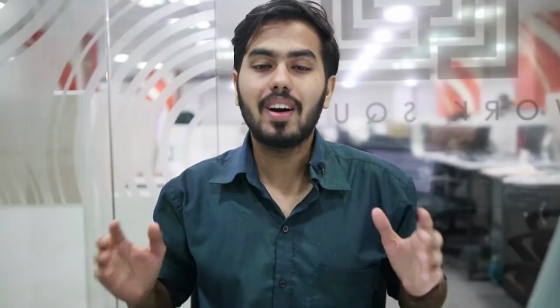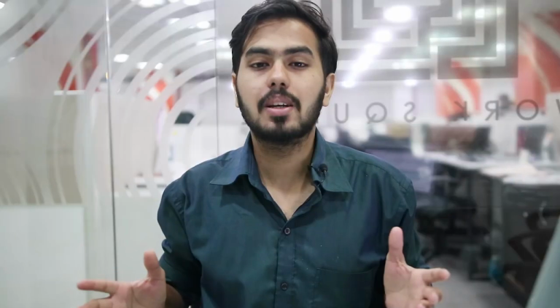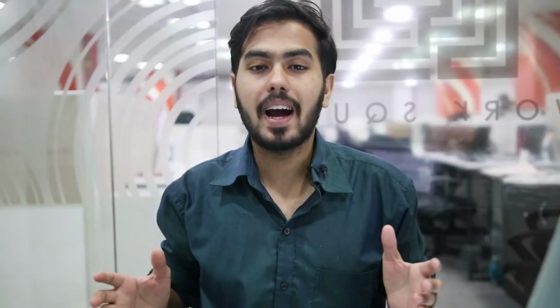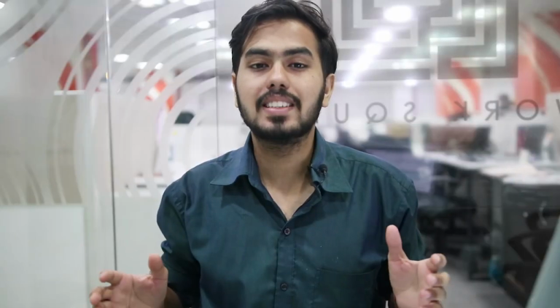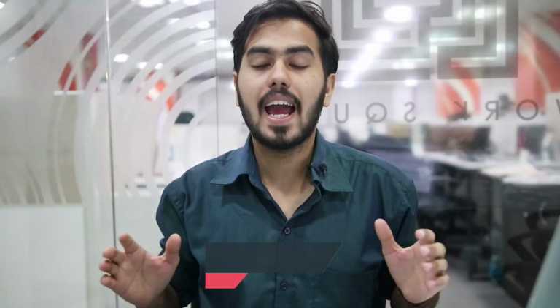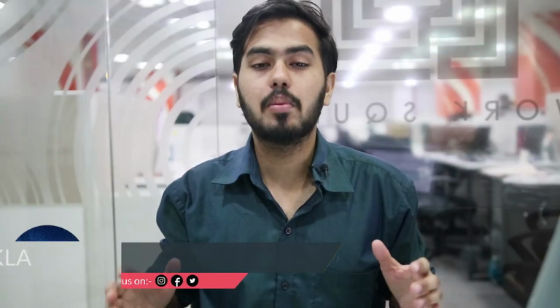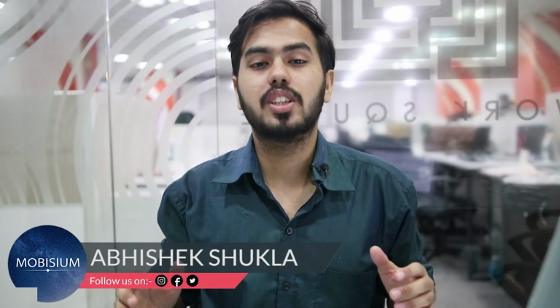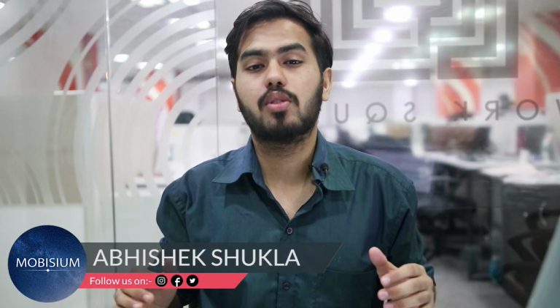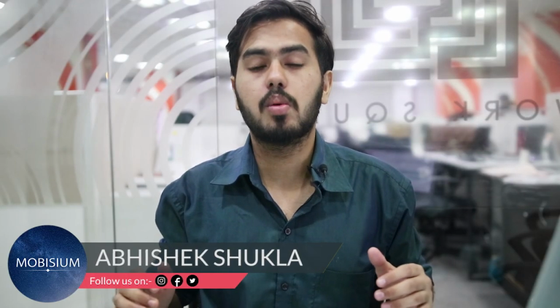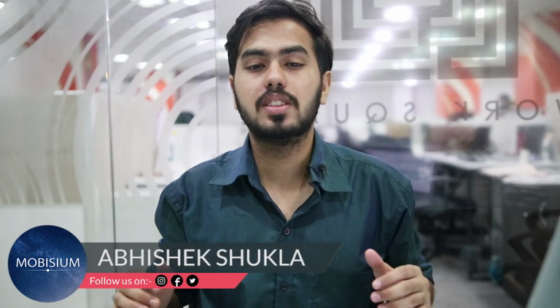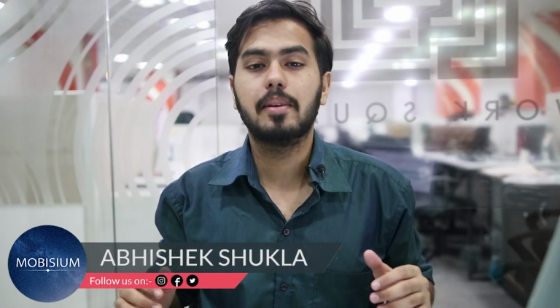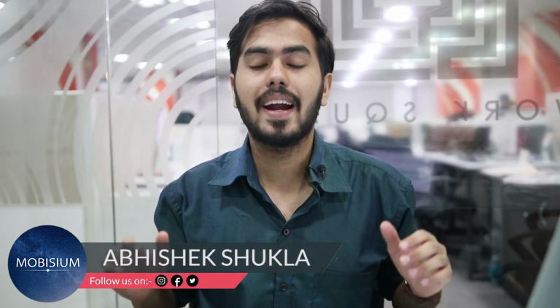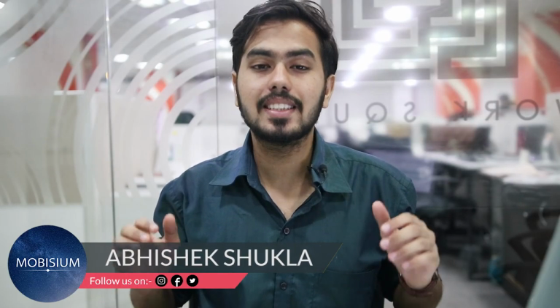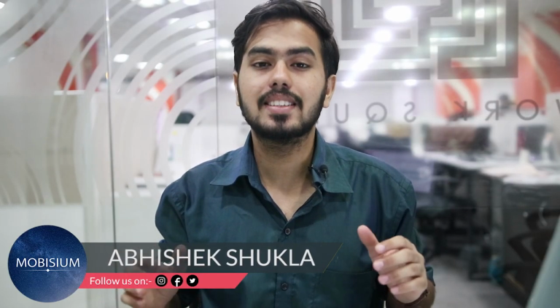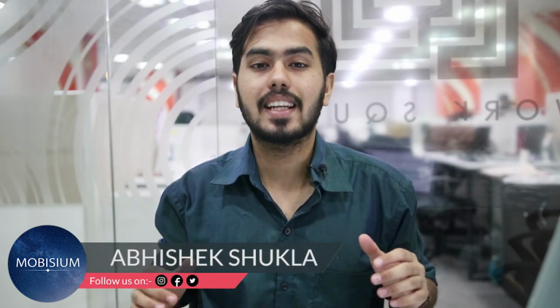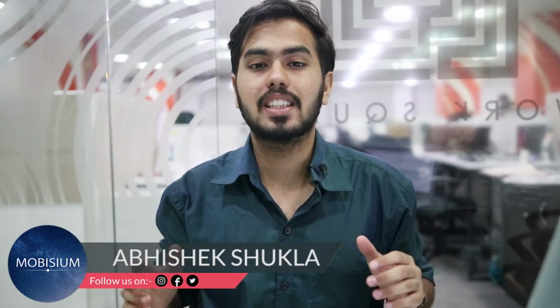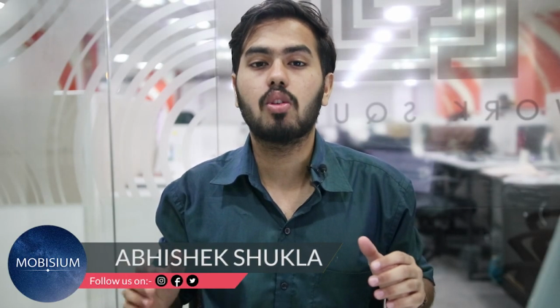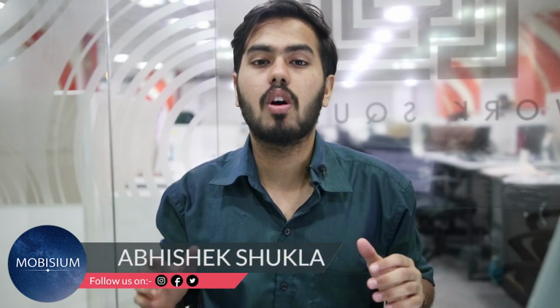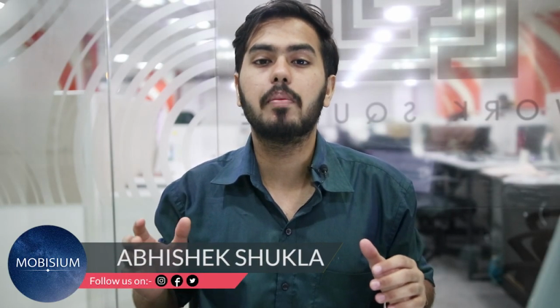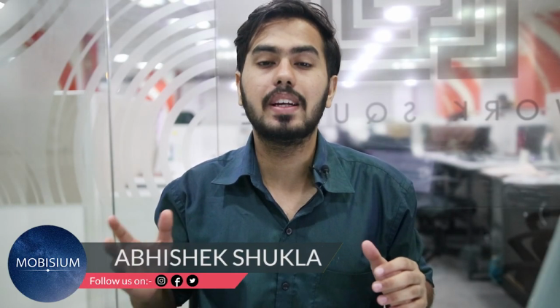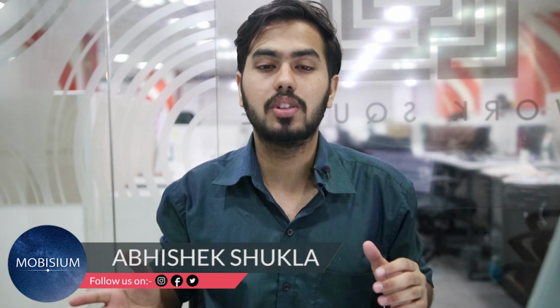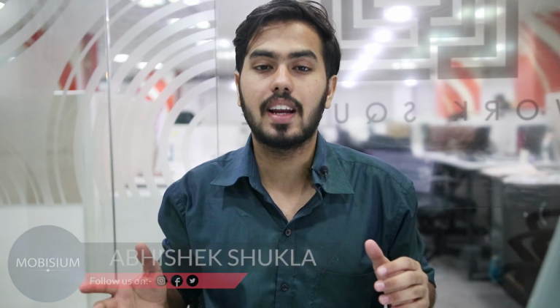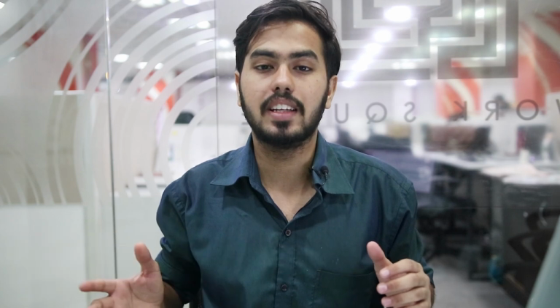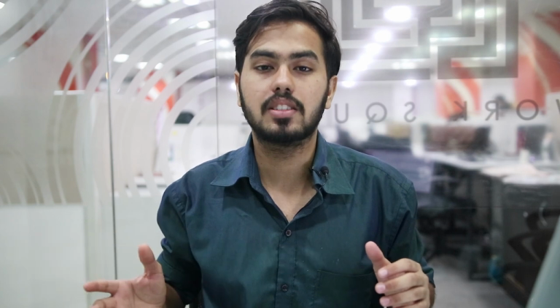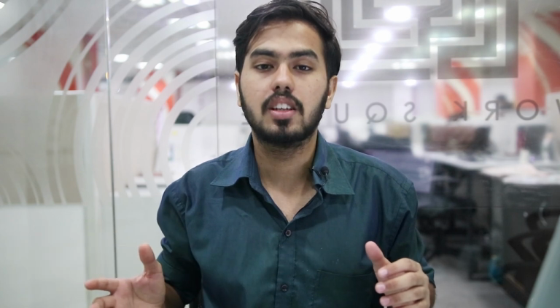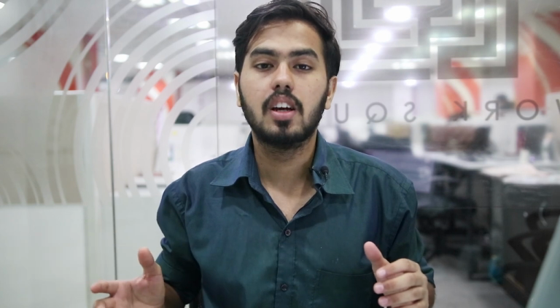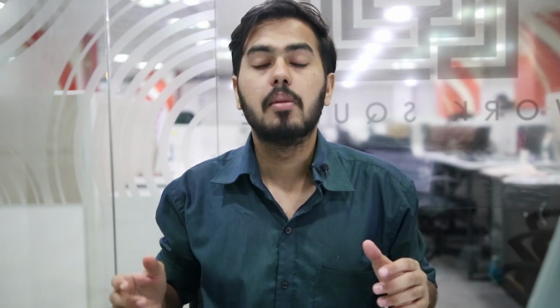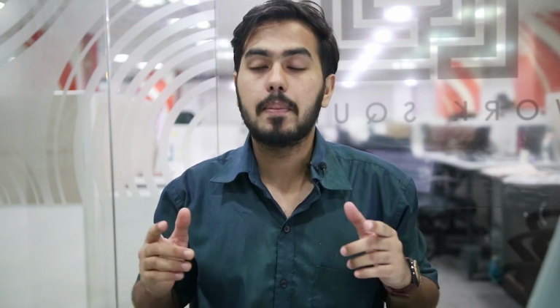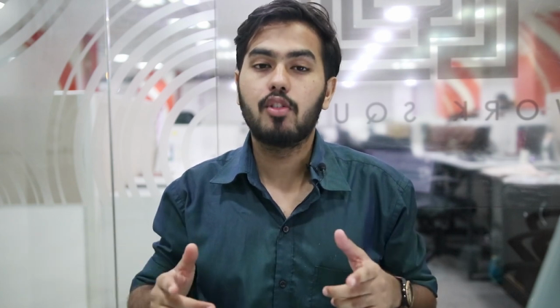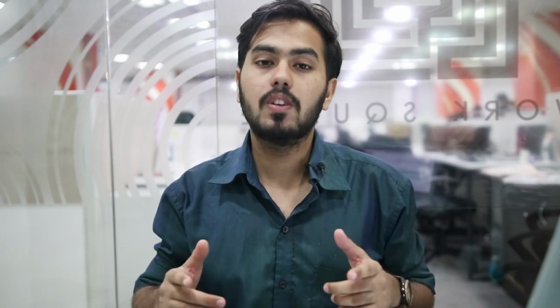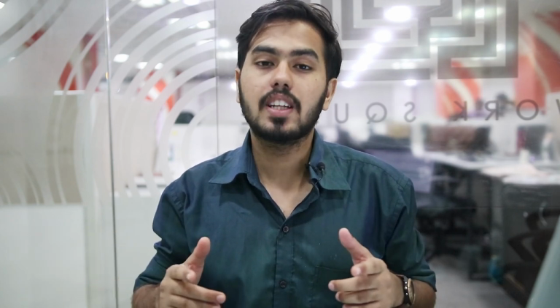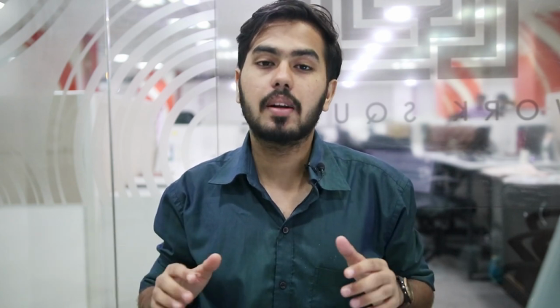What is up guys, I am Abhishek from Mobisium and this is the testing of the Huawei P20 Lite.